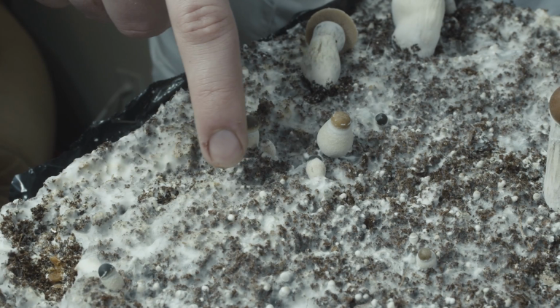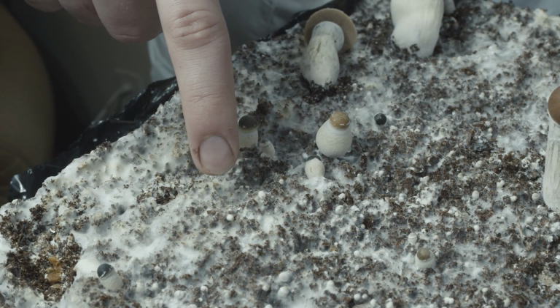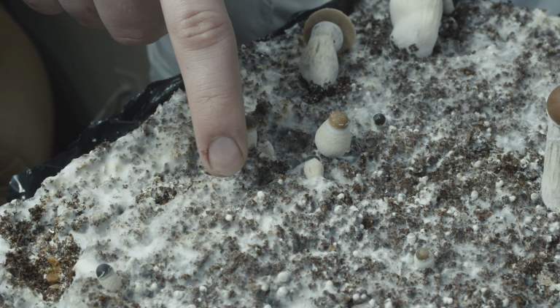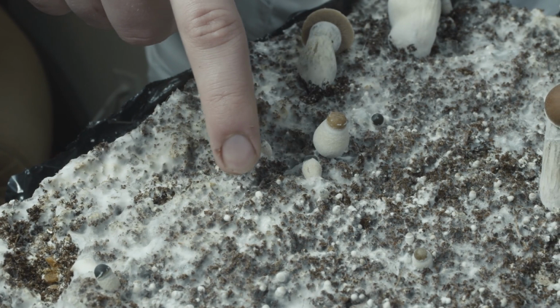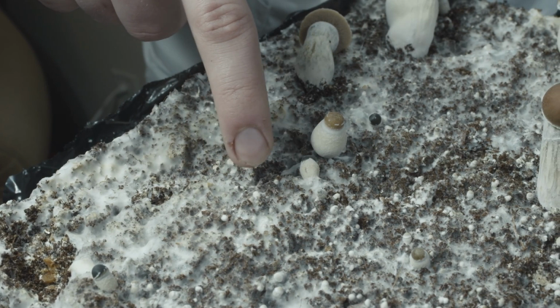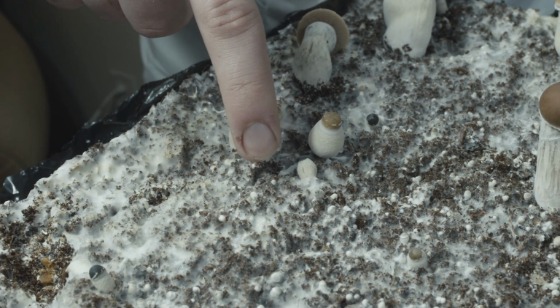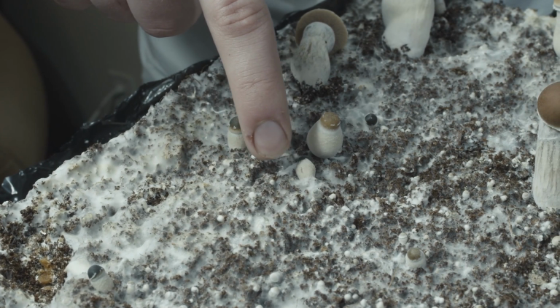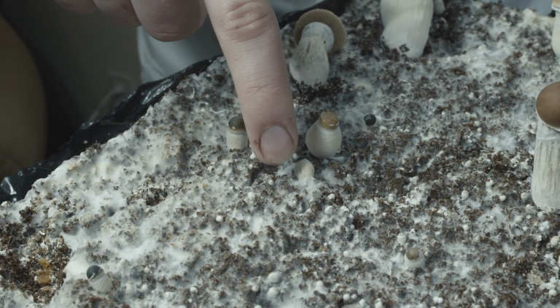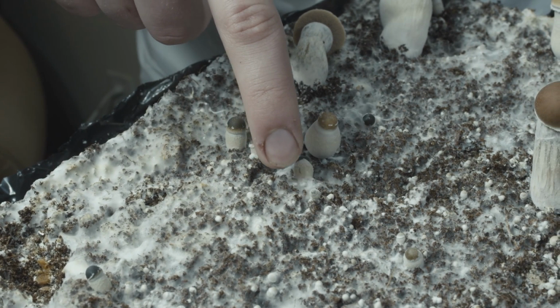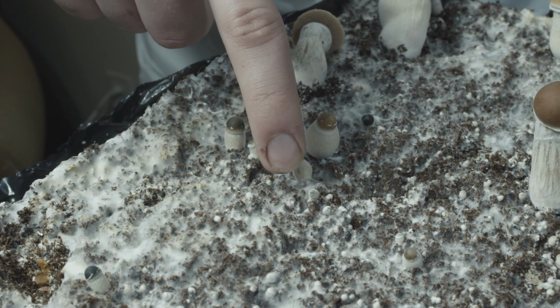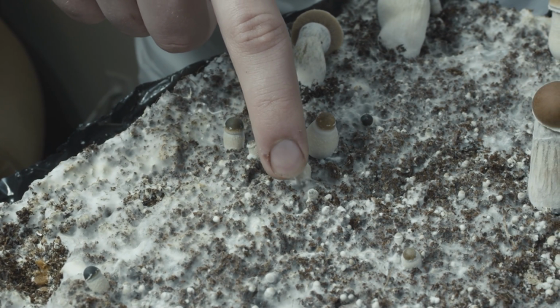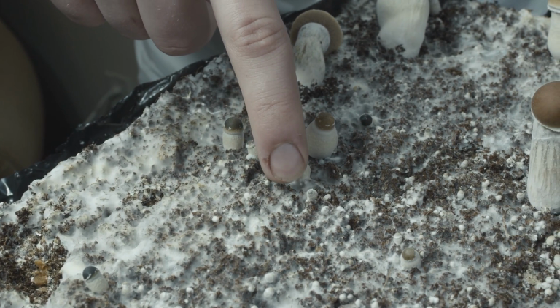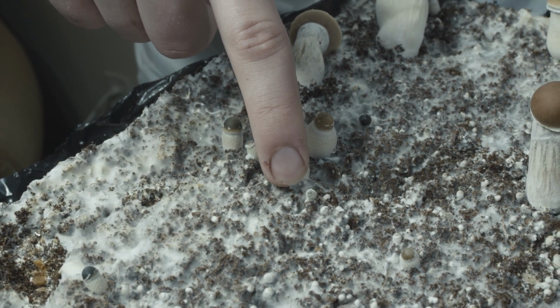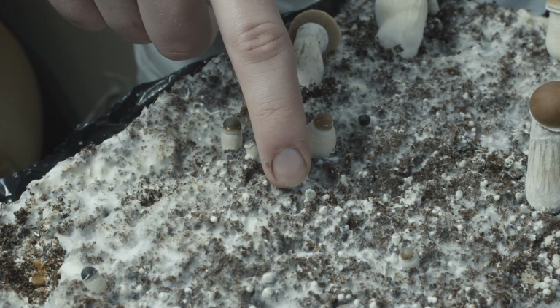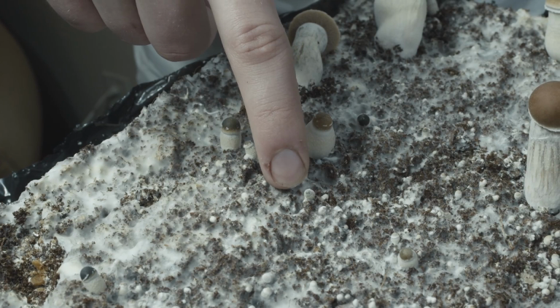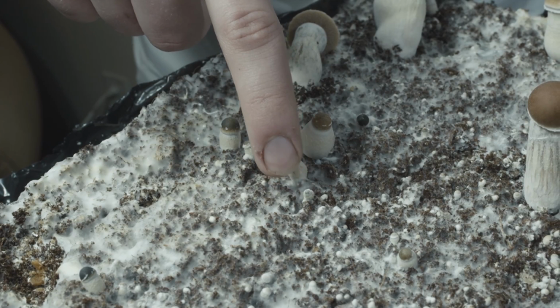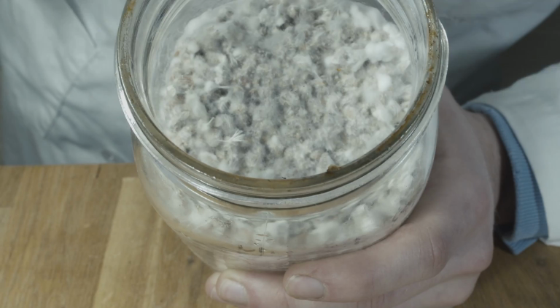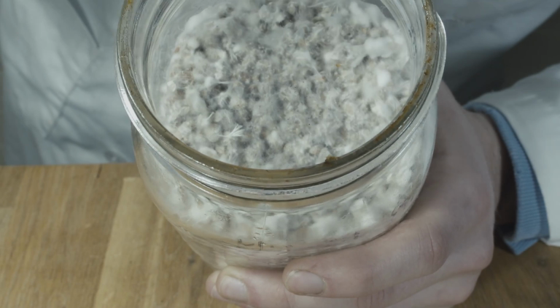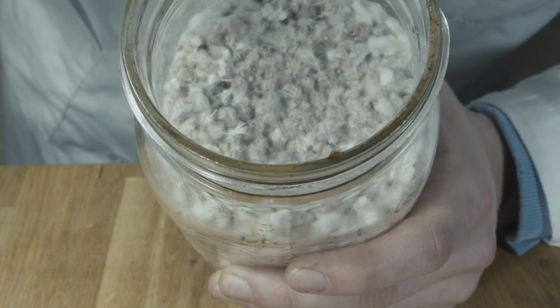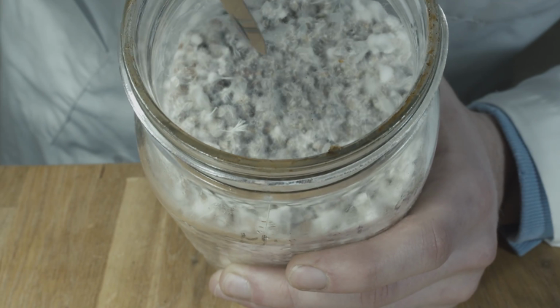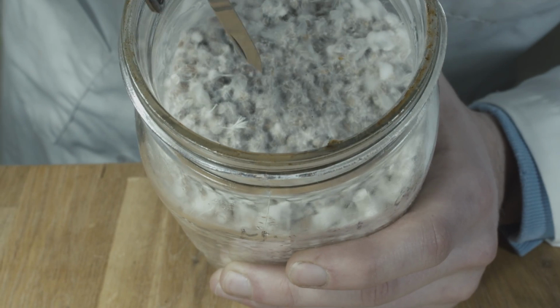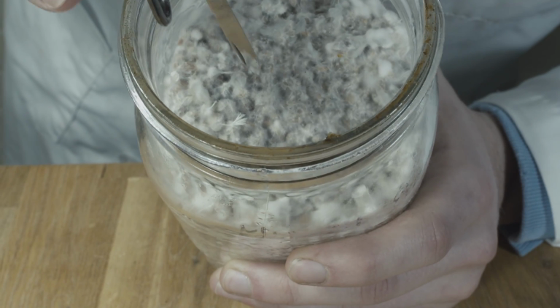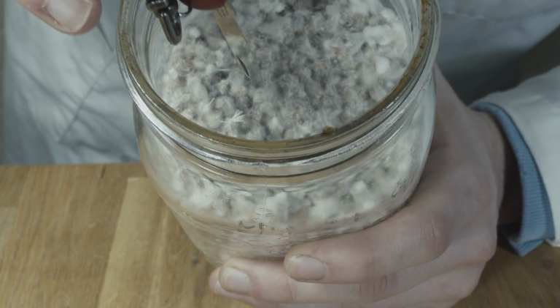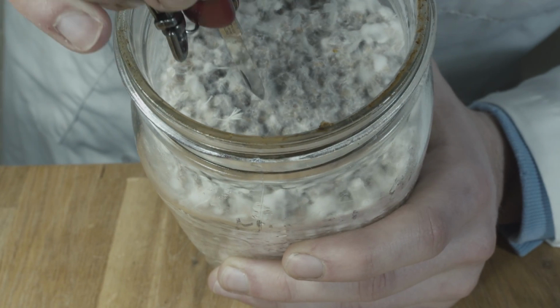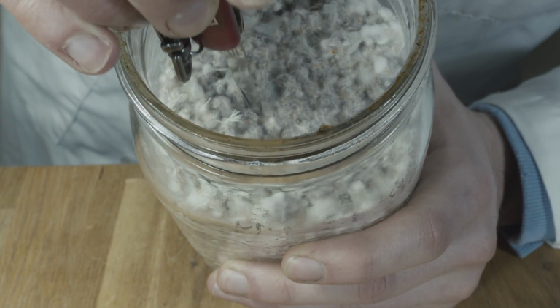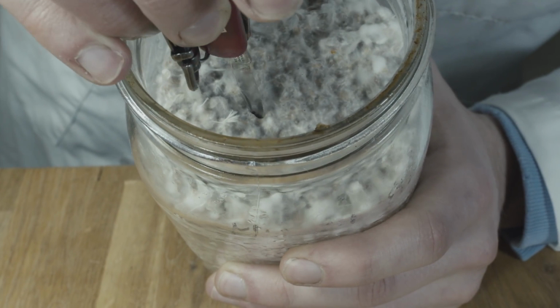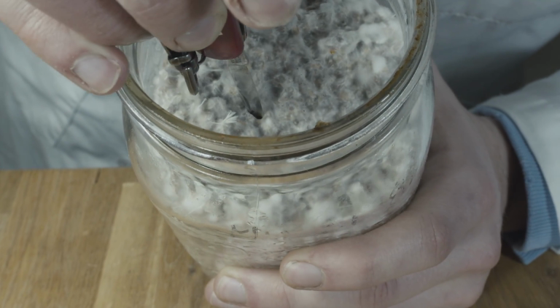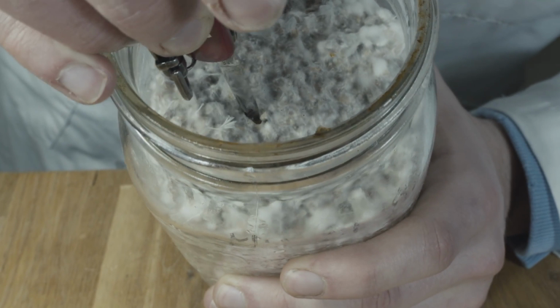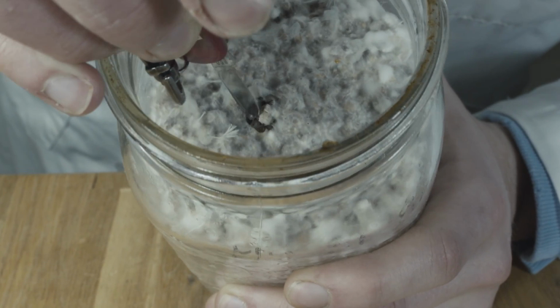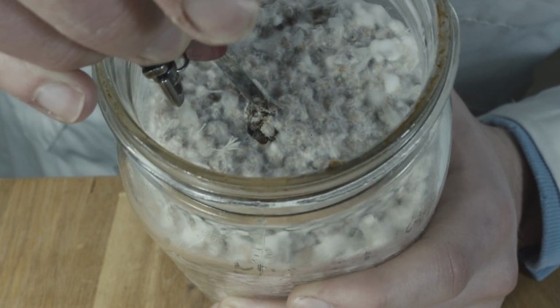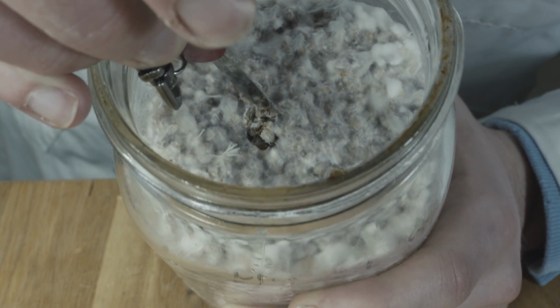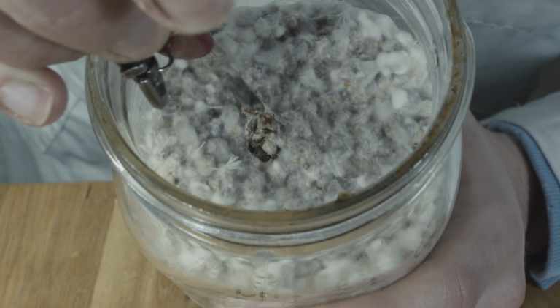The mycelium is fairly normal-looking for cubensis, compared to APEs which grow noticeably thick mycelium. Similarly, we see this on the inoculated grain.